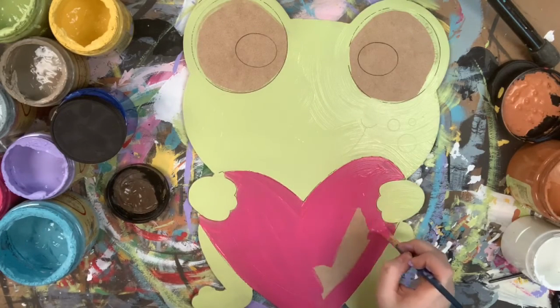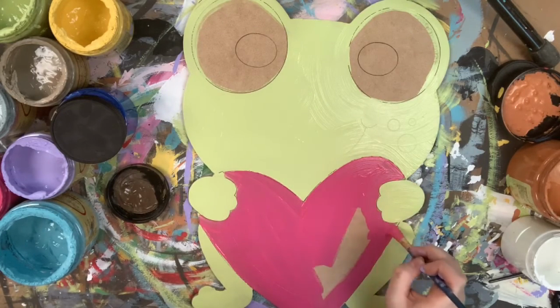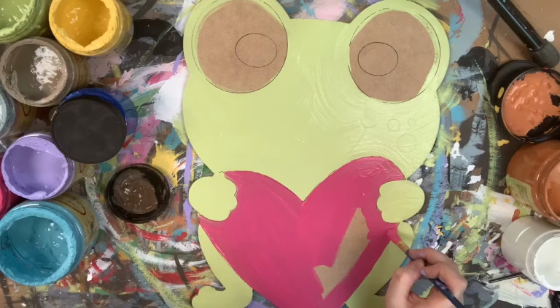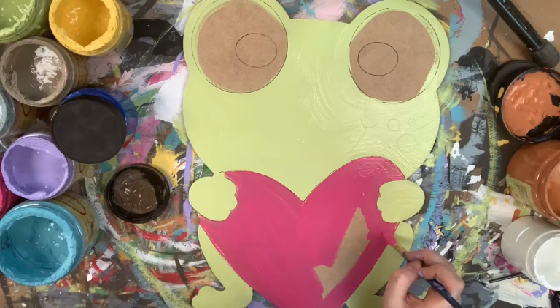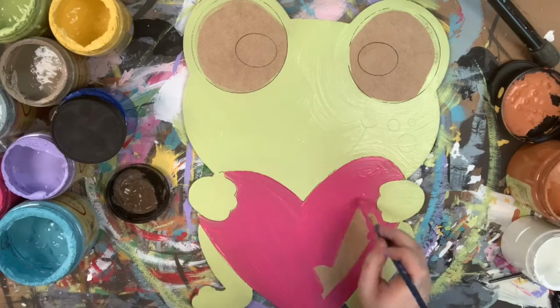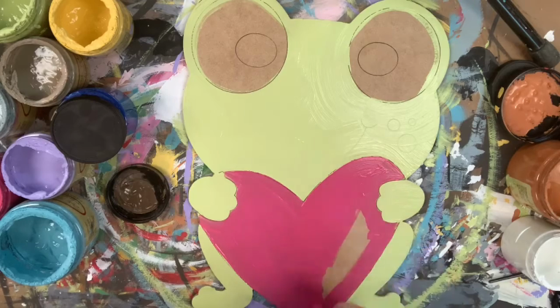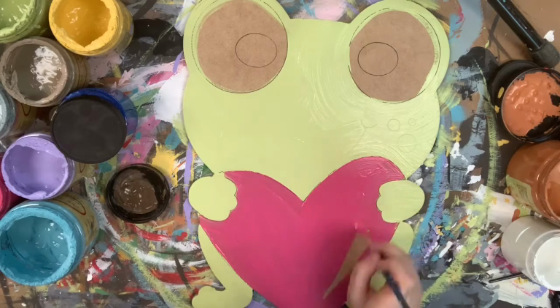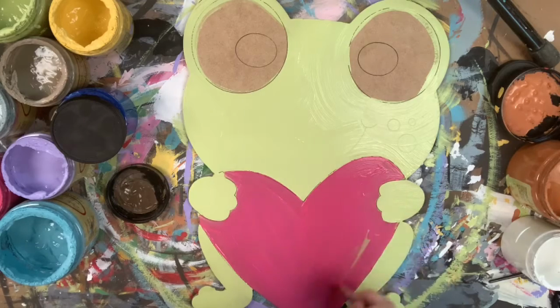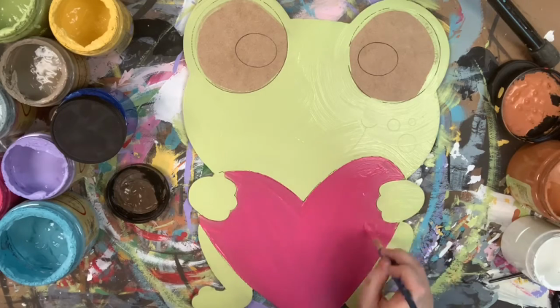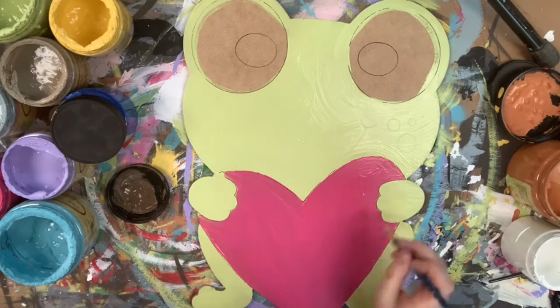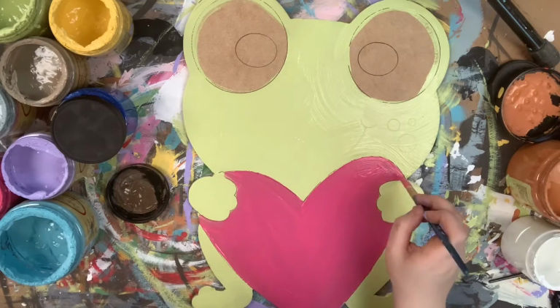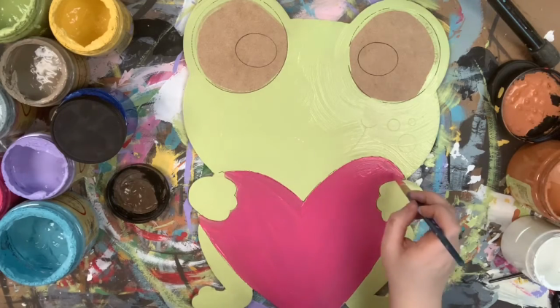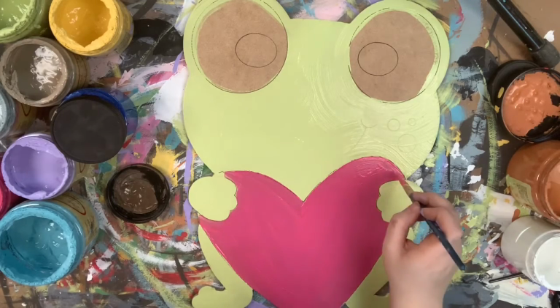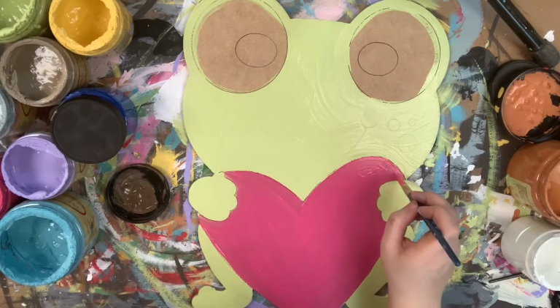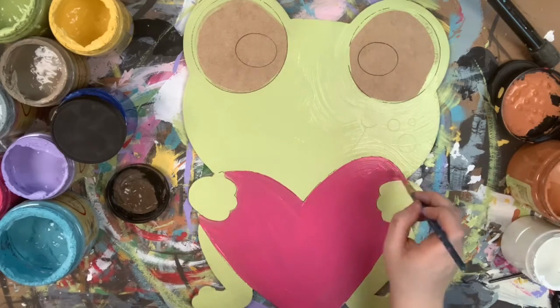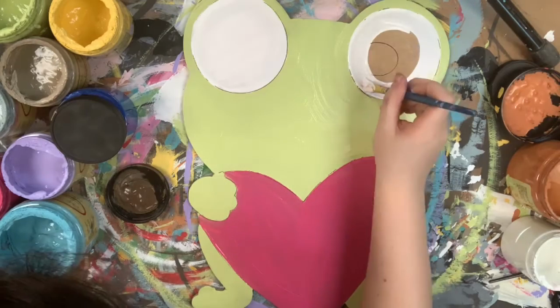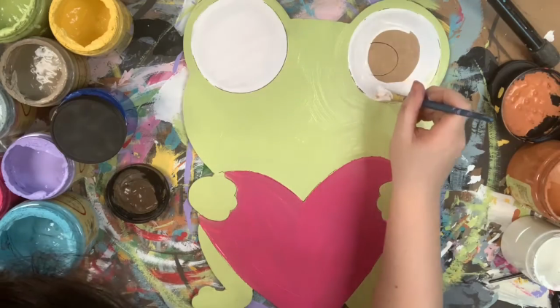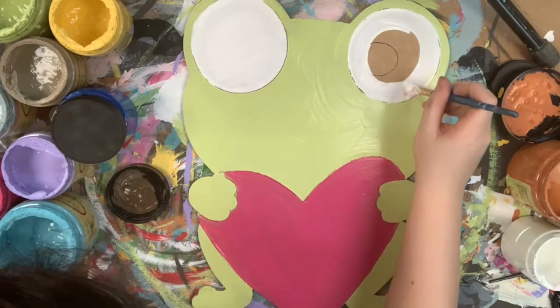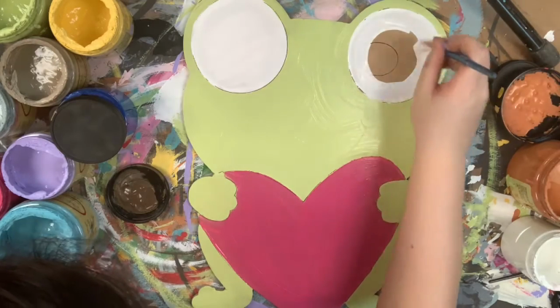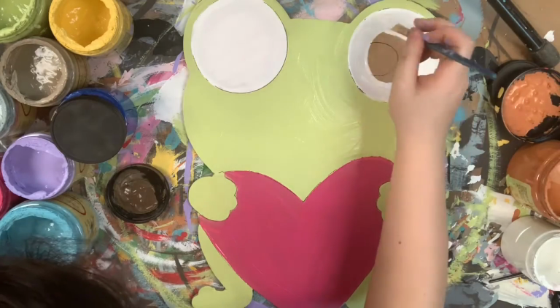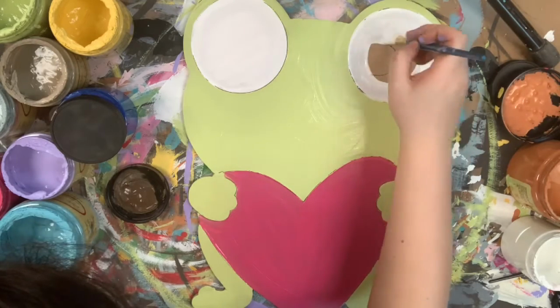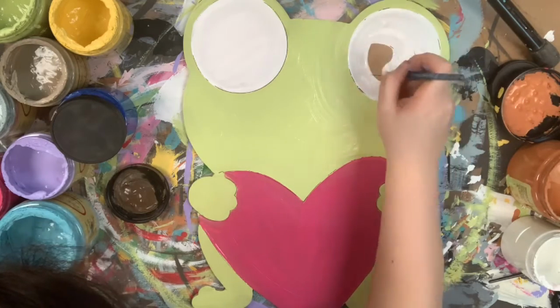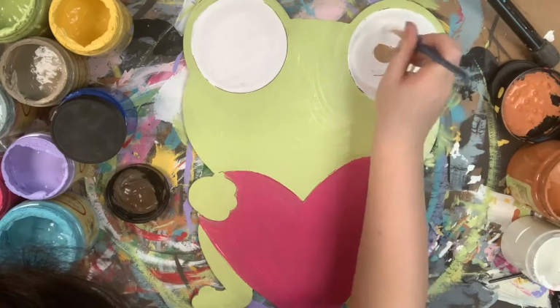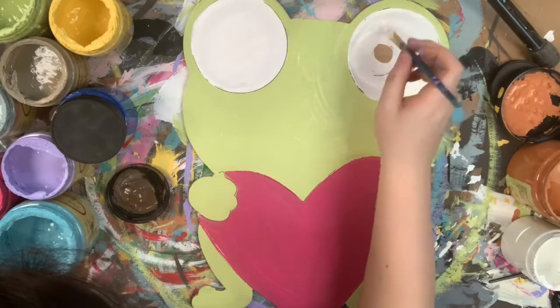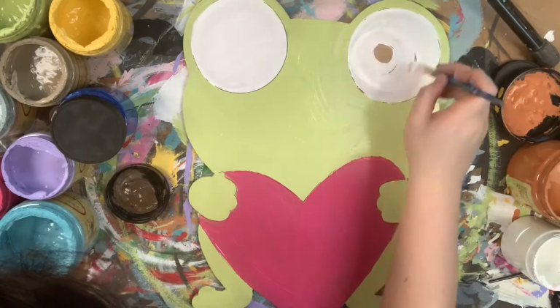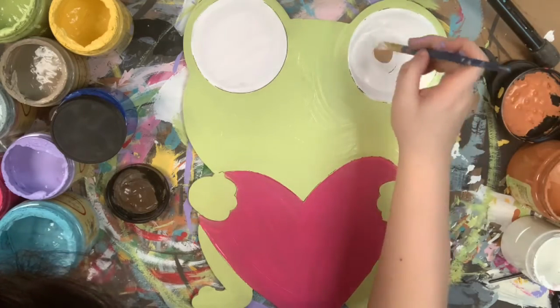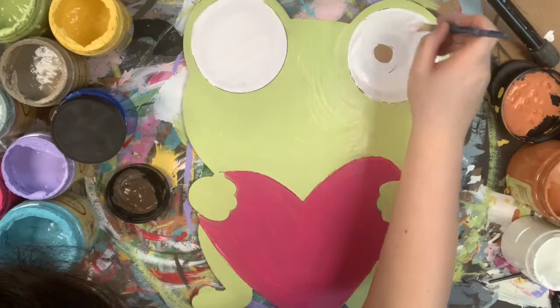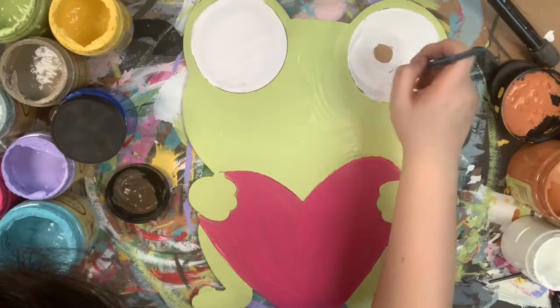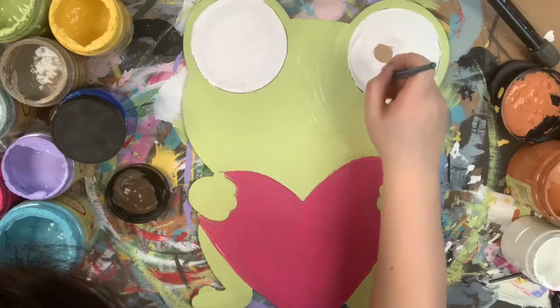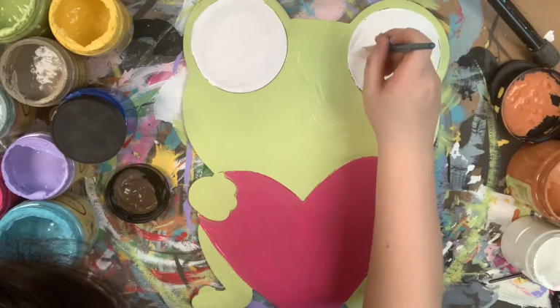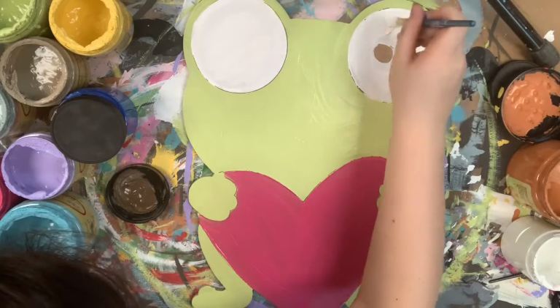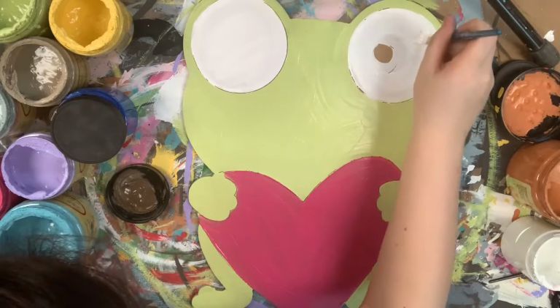I'm using the color Peony now. And now I'm going in with Cotton, which is Dixie Belle's whitest white.